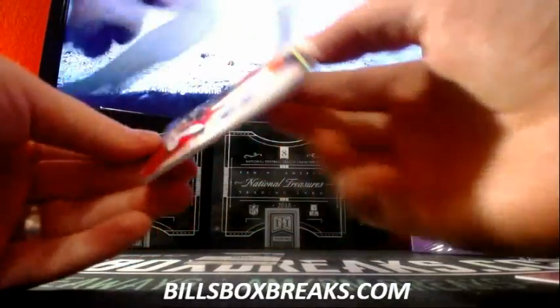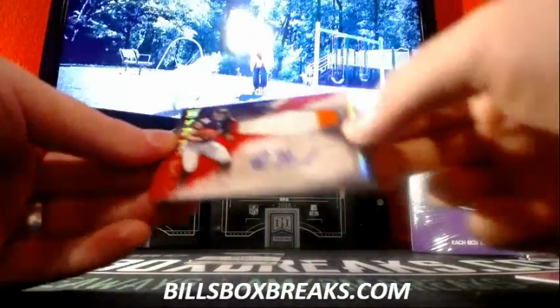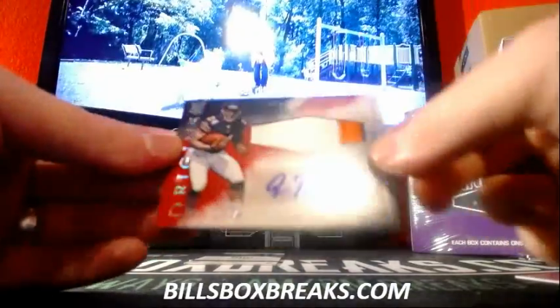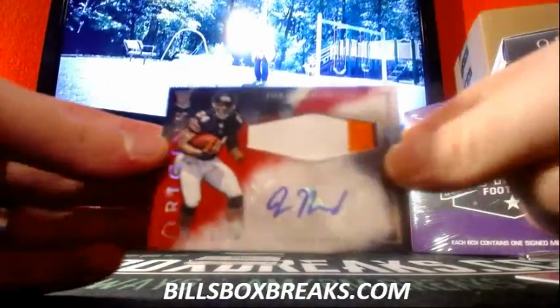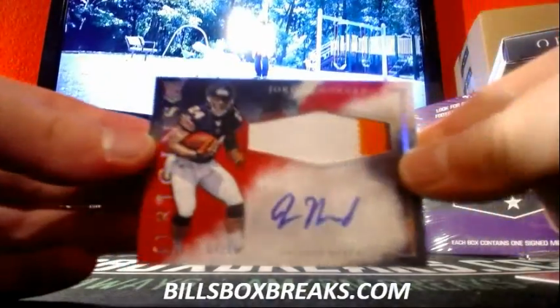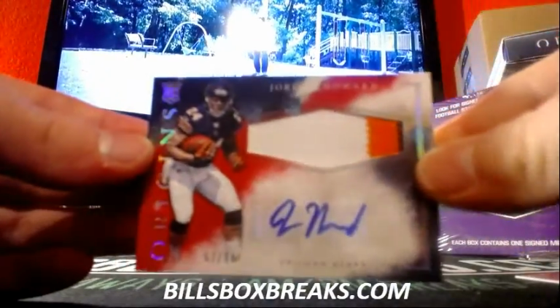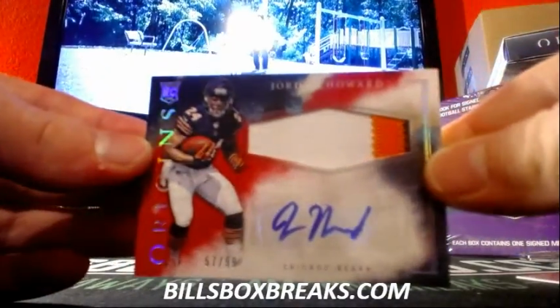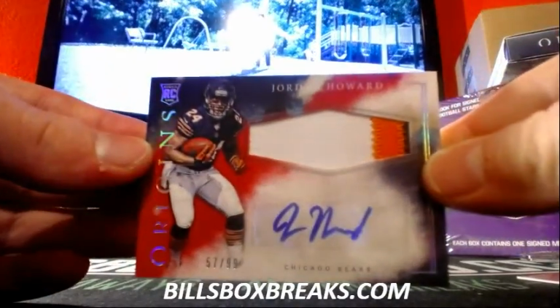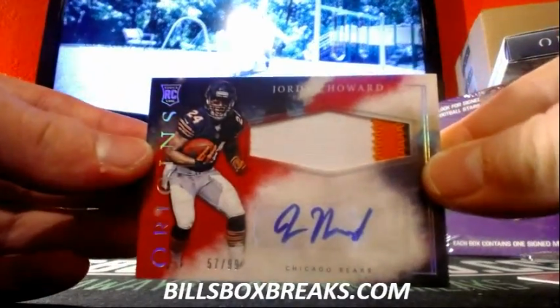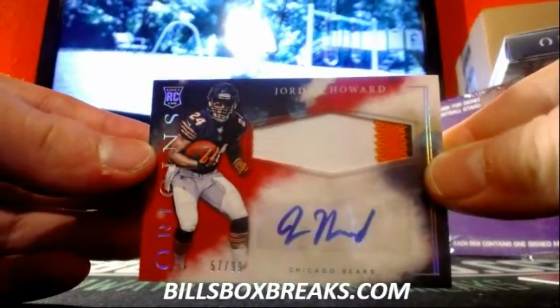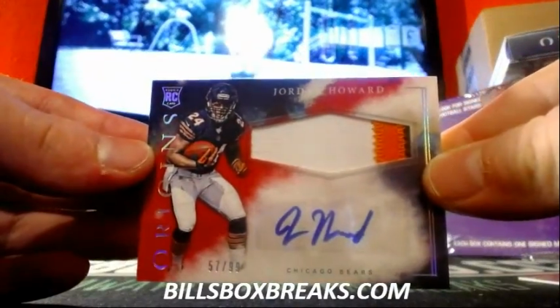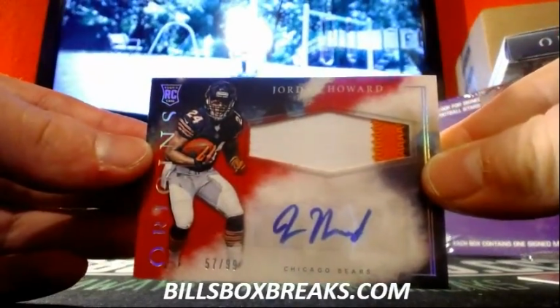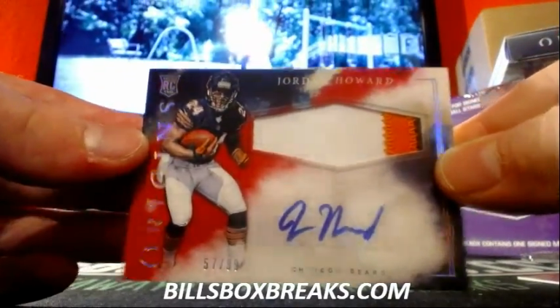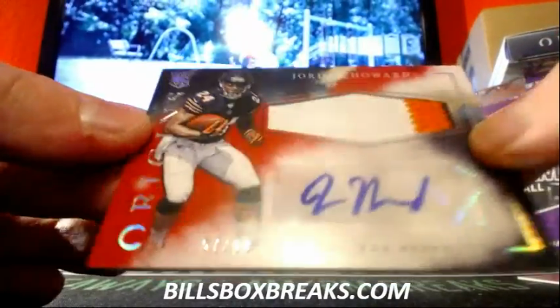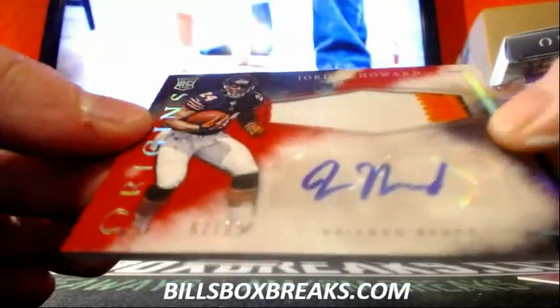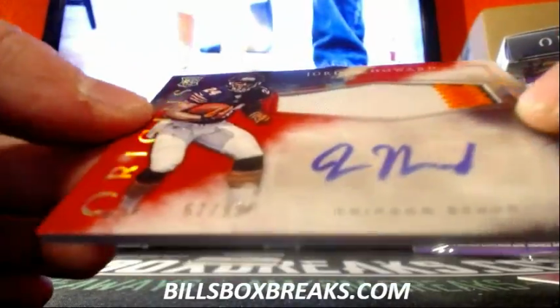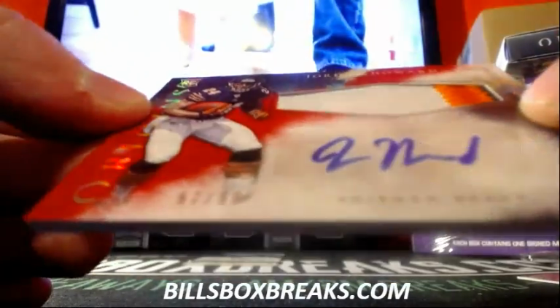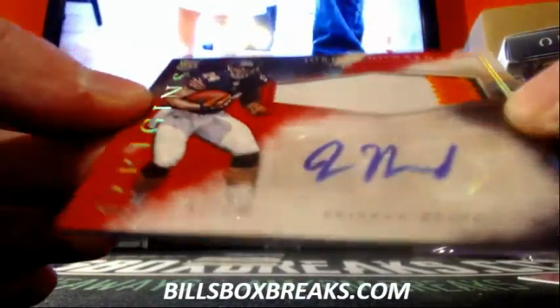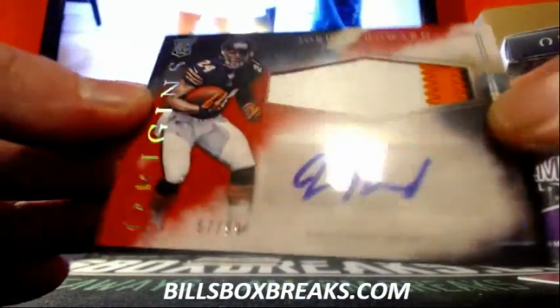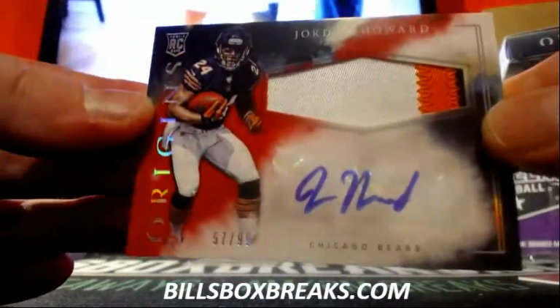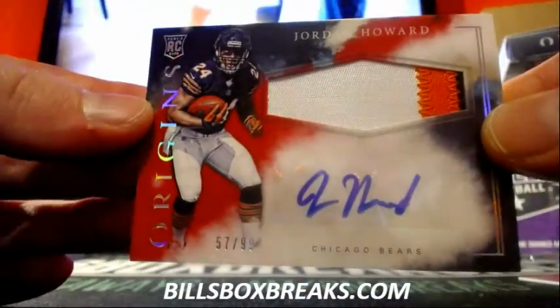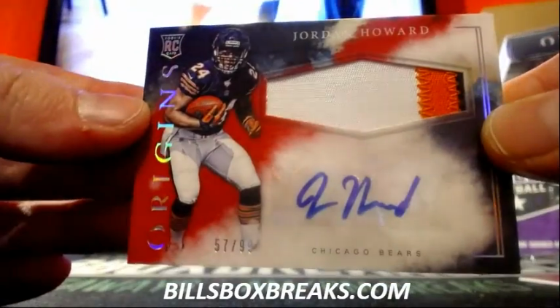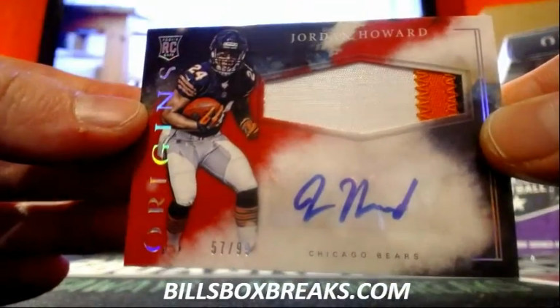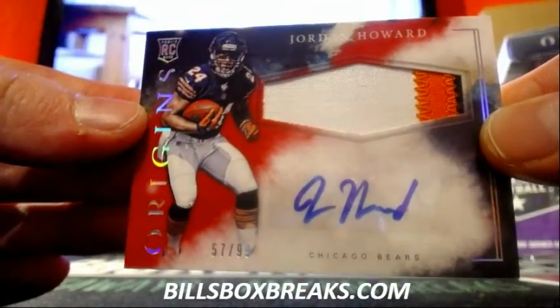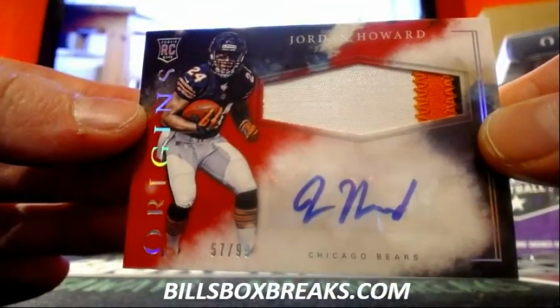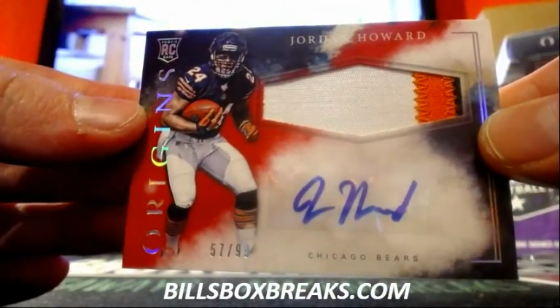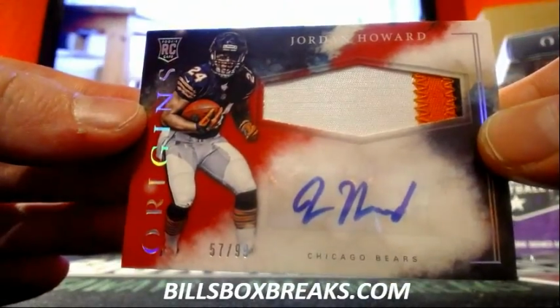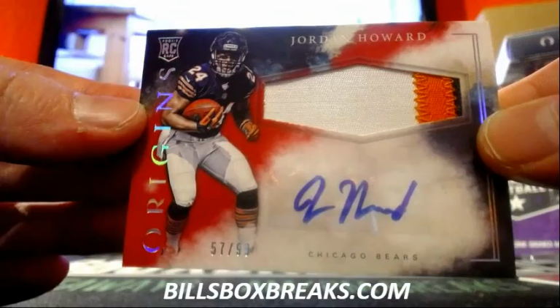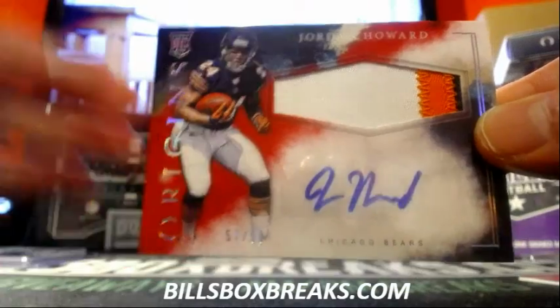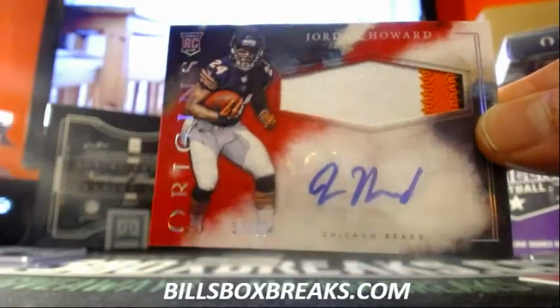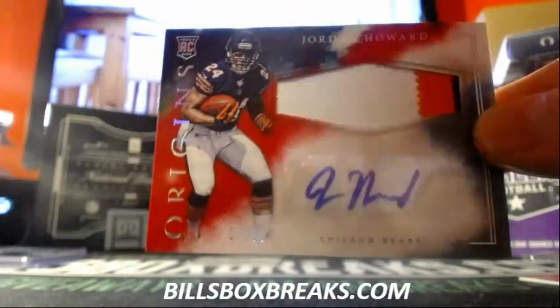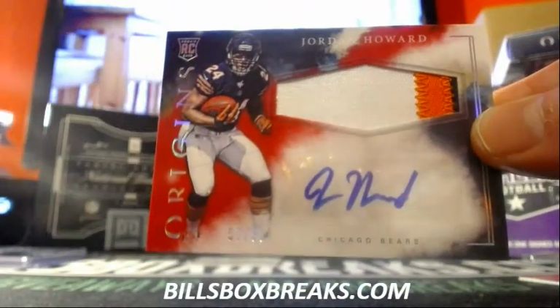Nice-looking Jordan Howard for the Bears. Look at the three-color patch out of there. That's a nice card.